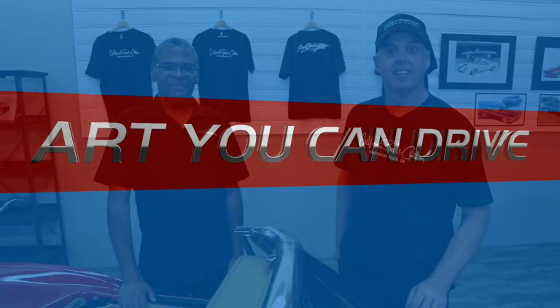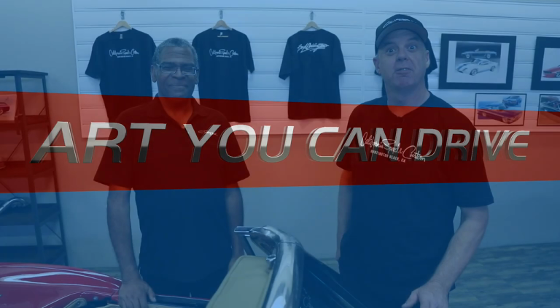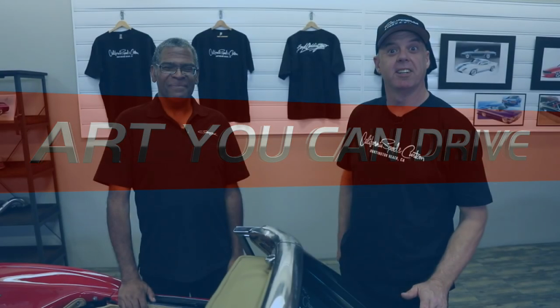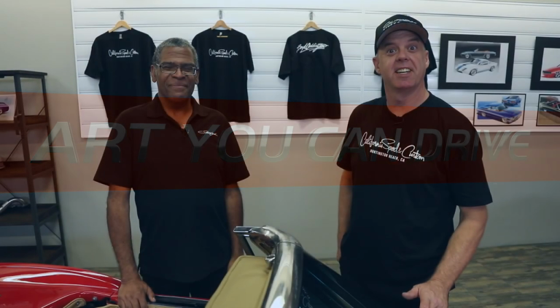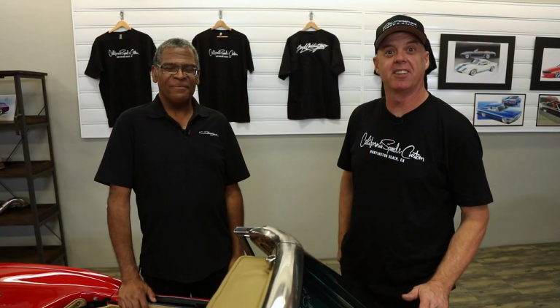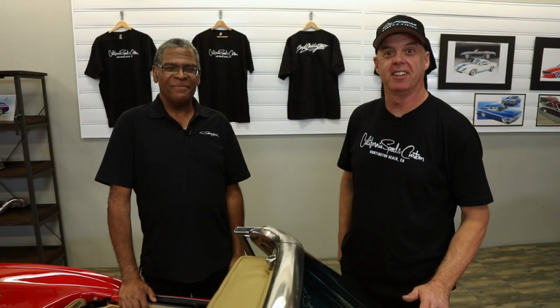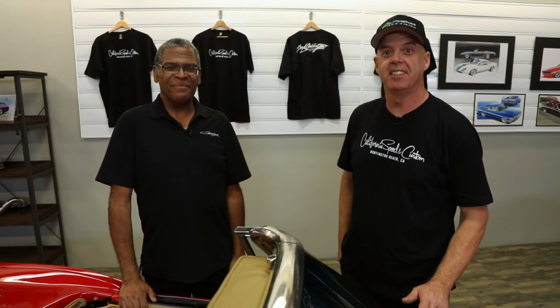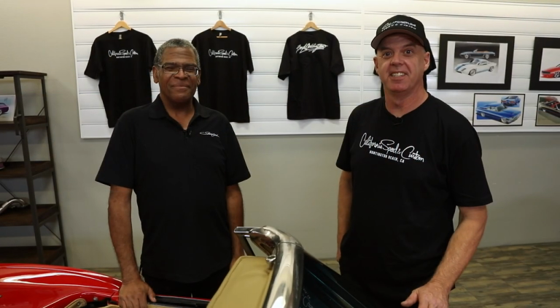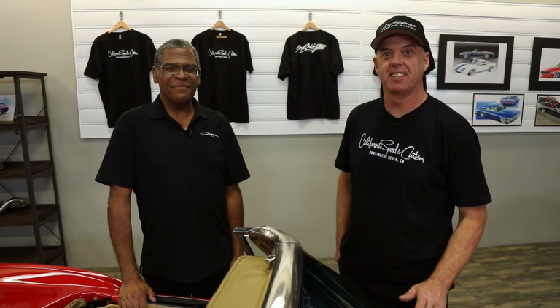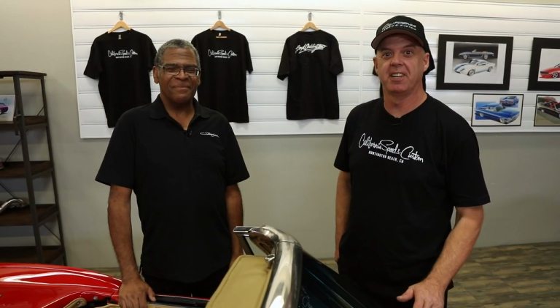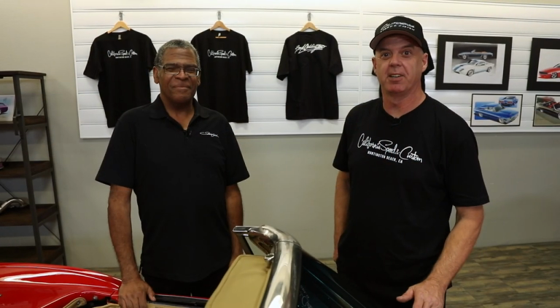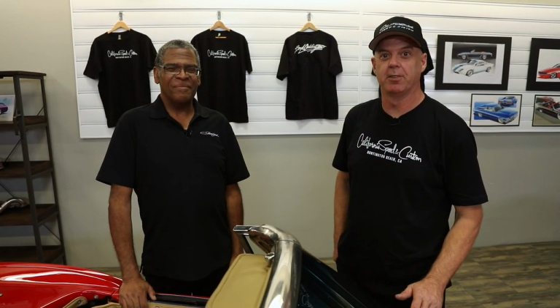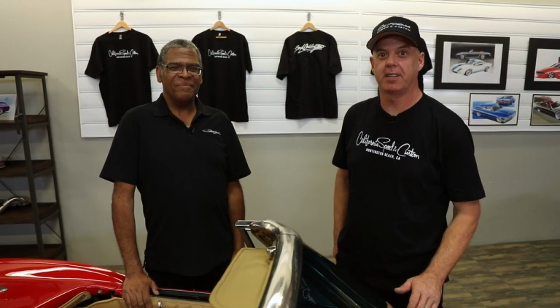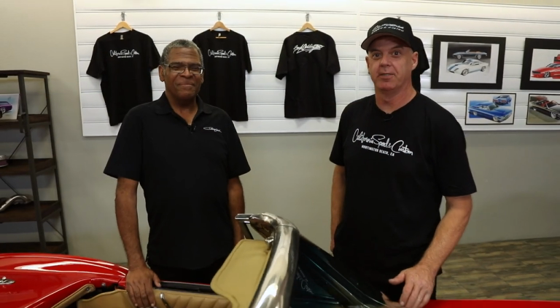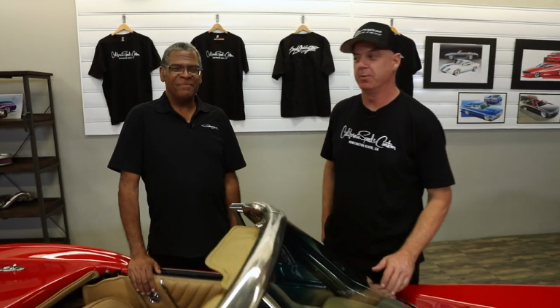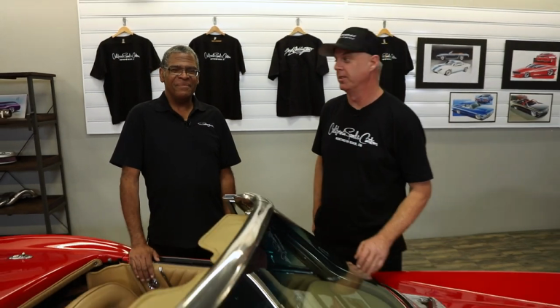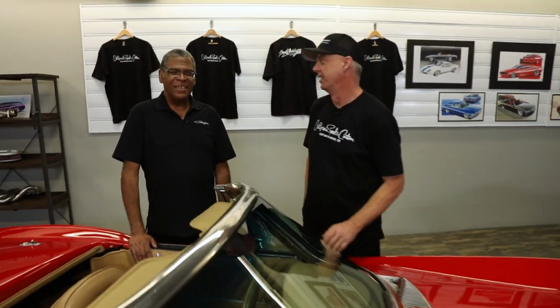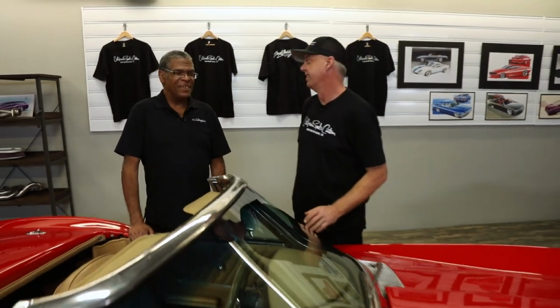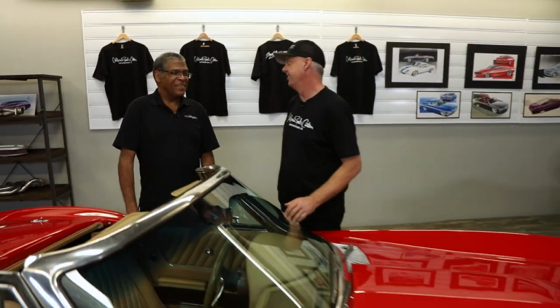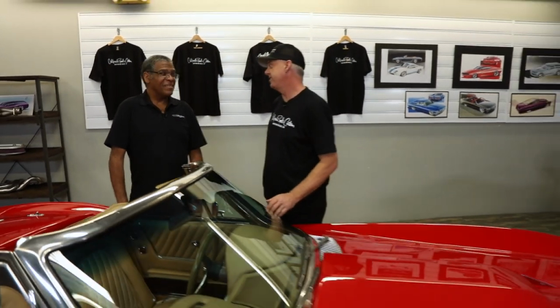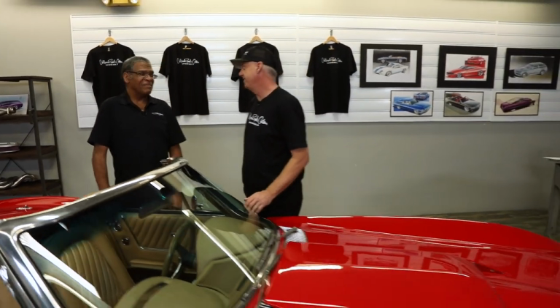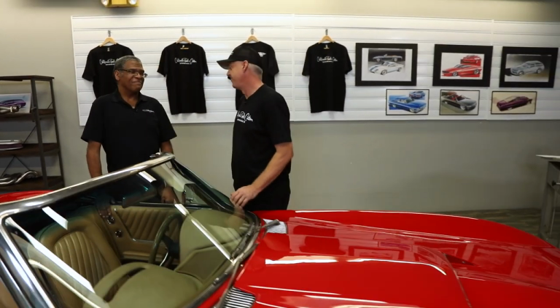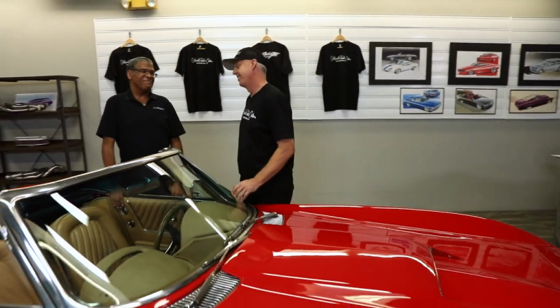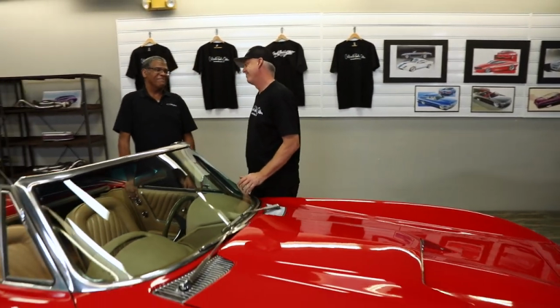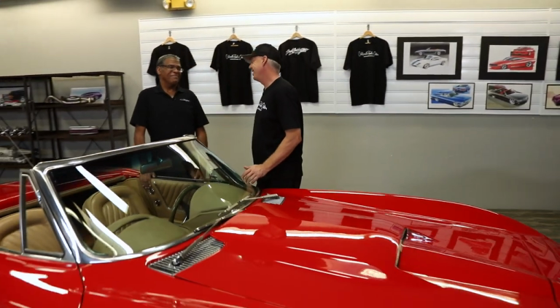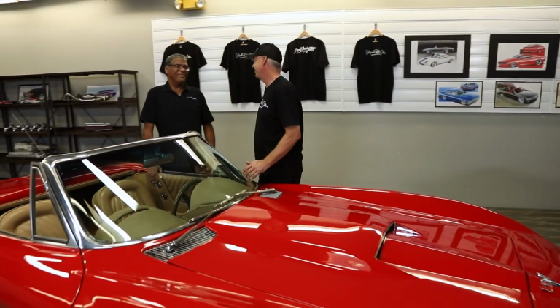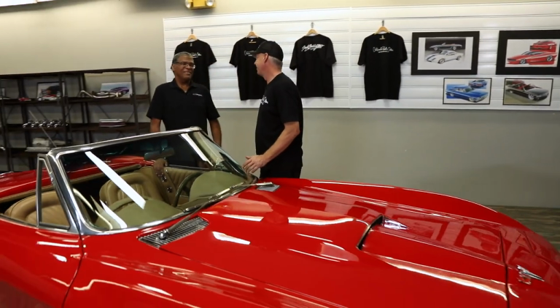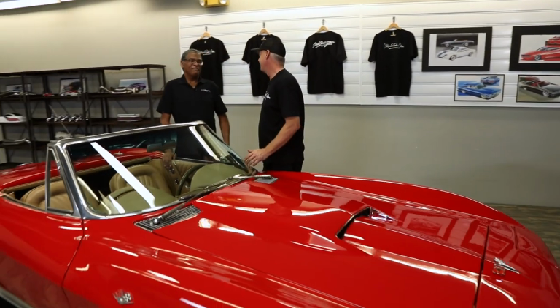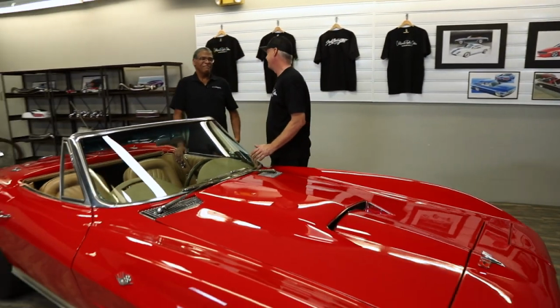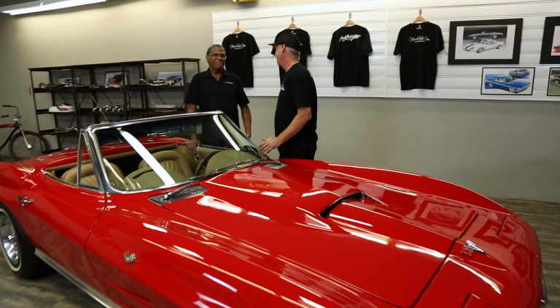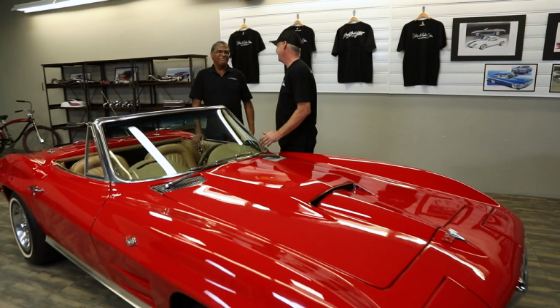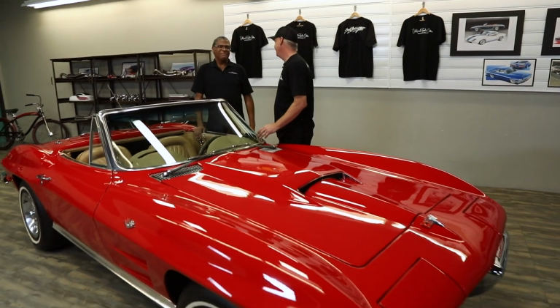Today we're going to take a look at a 1963 Corvette convertible. You know, Steve, I've never really been a Corvette guy.